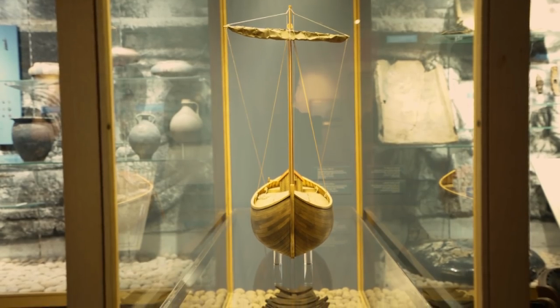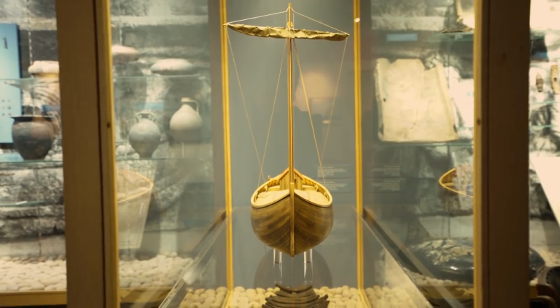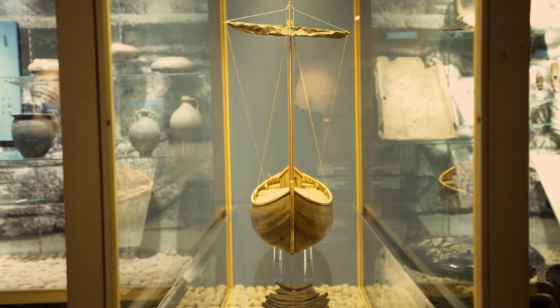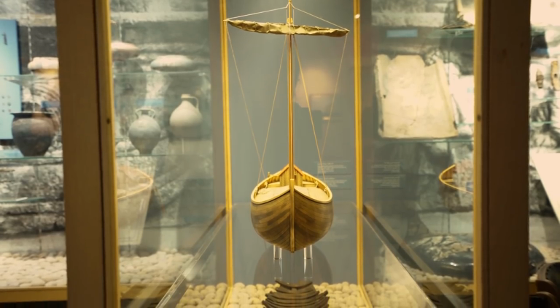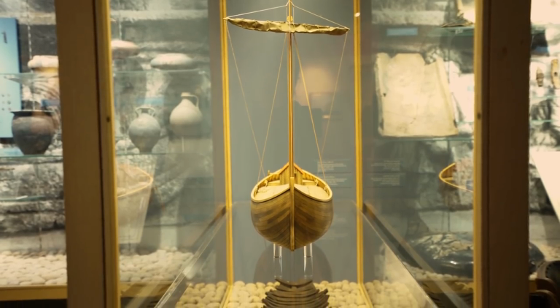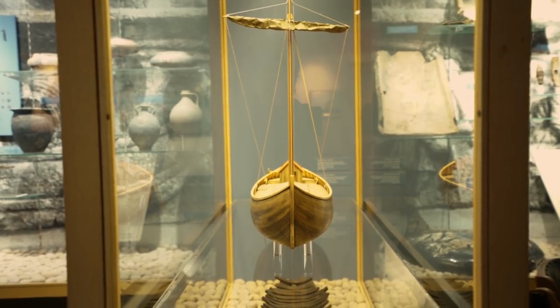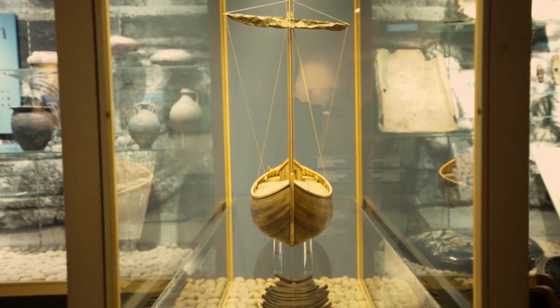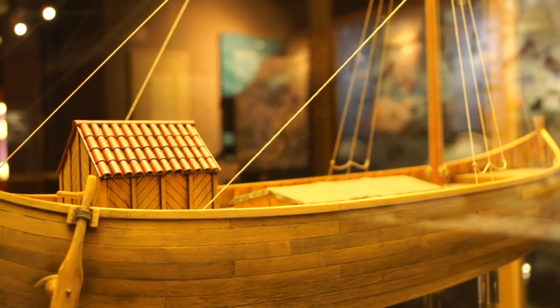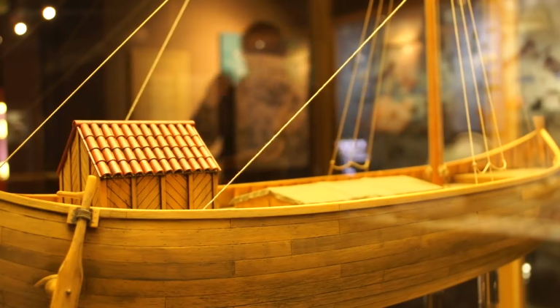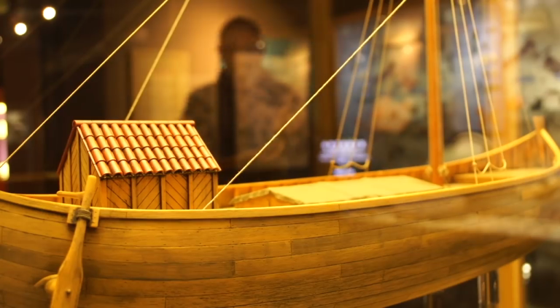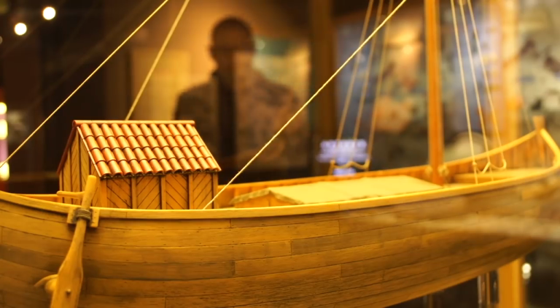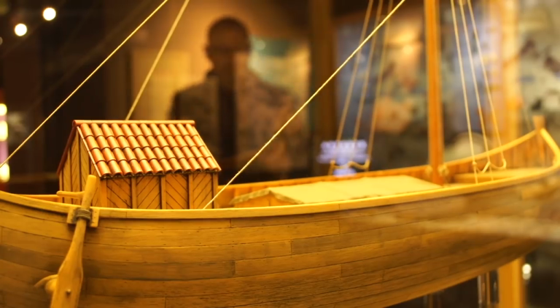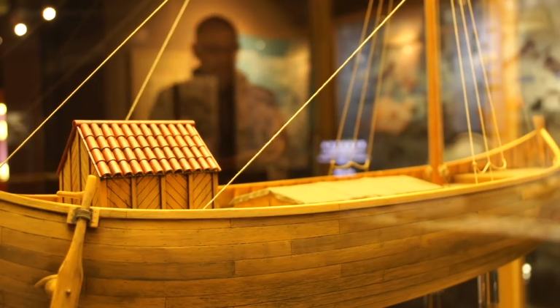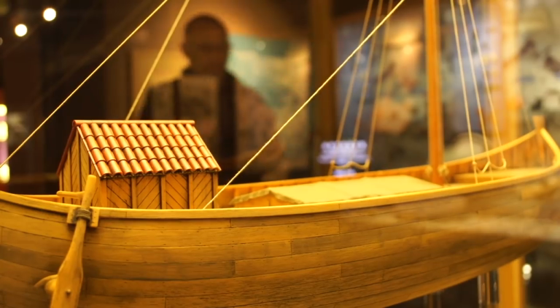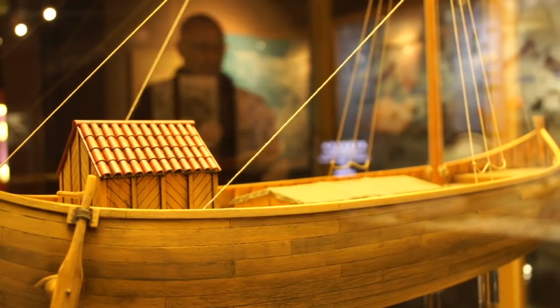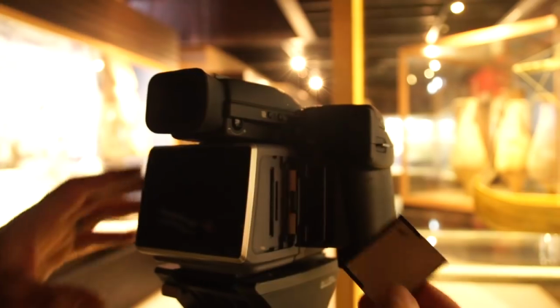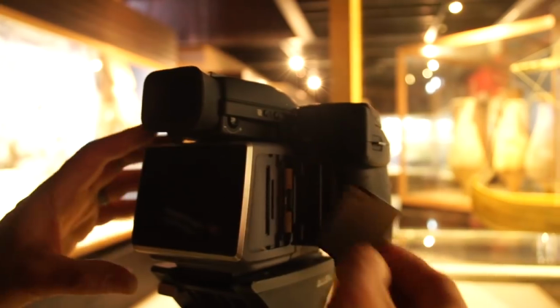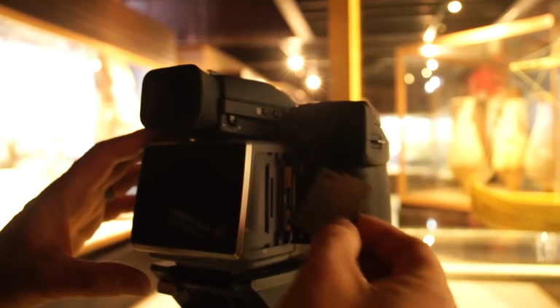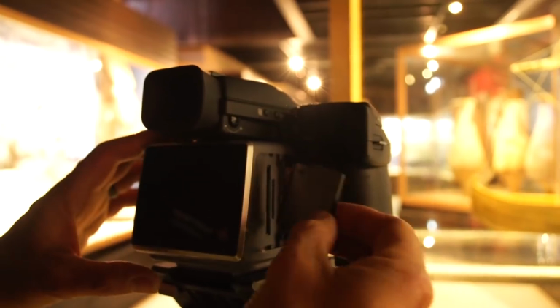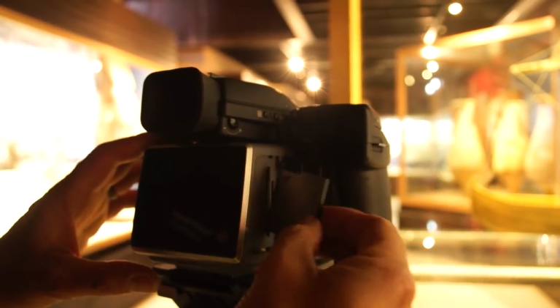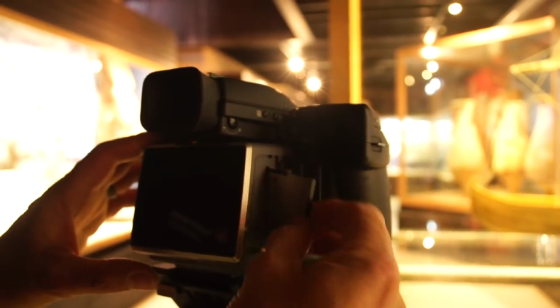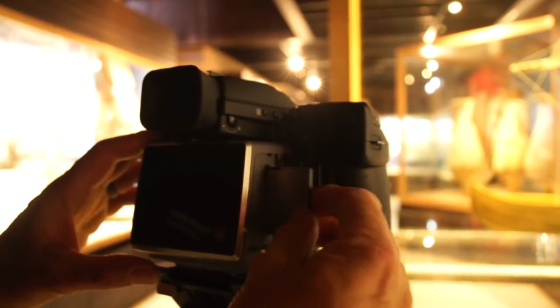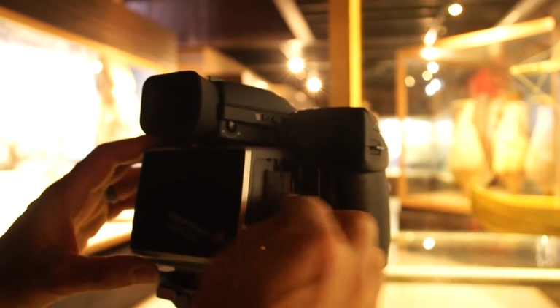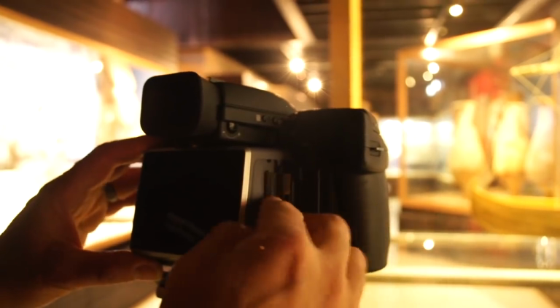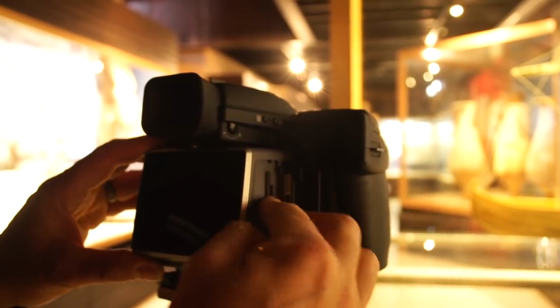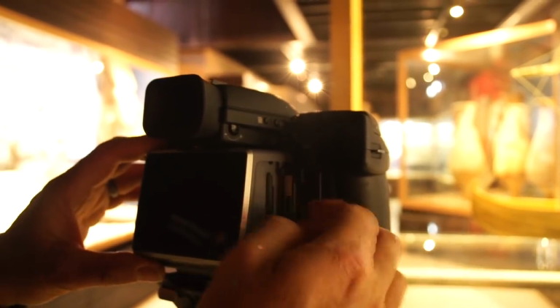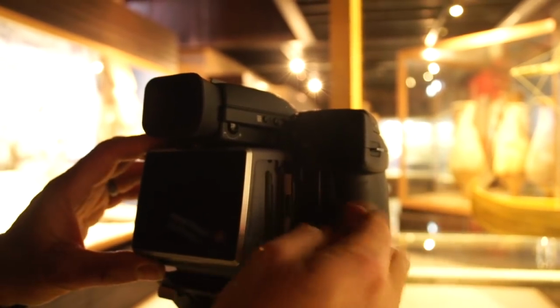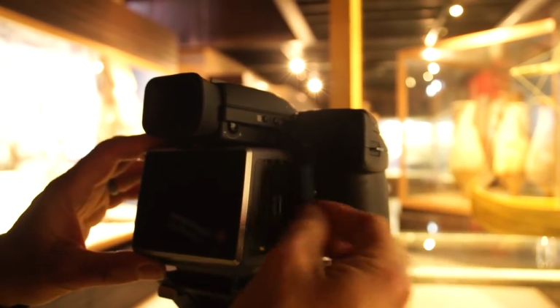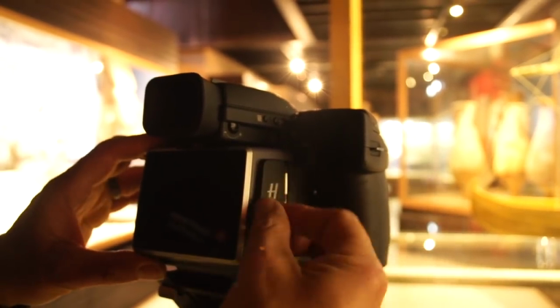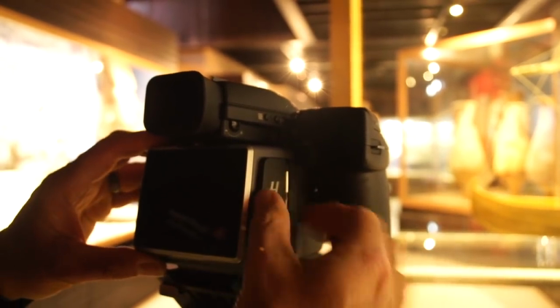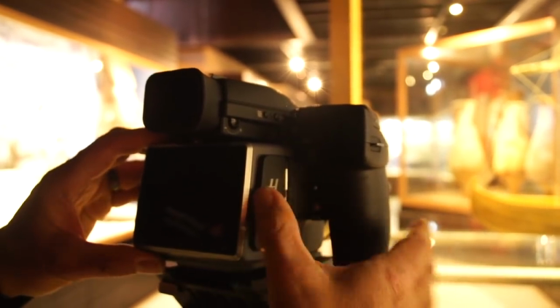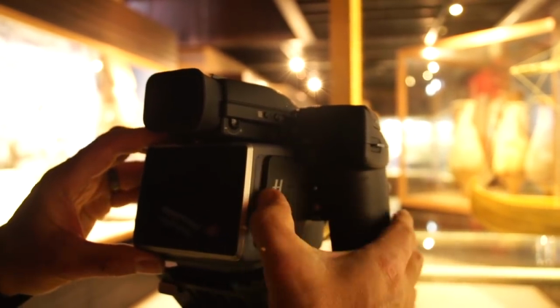For the ultra-high definition 4K RAW format I needed to film using CFast cards.